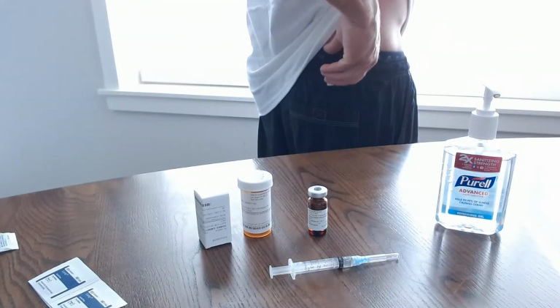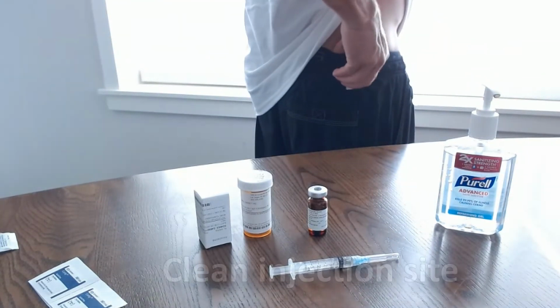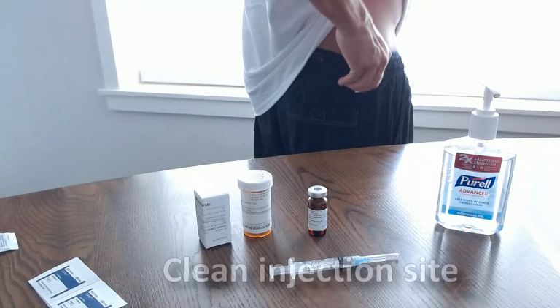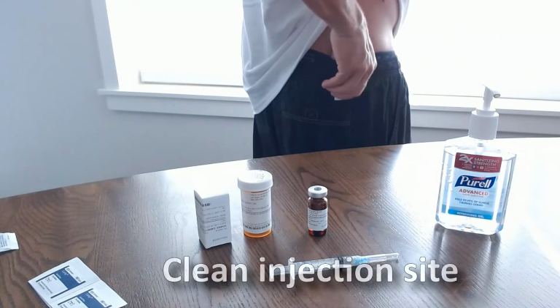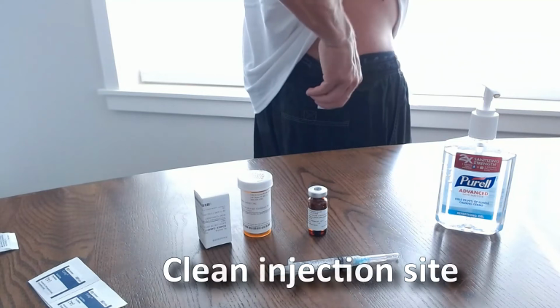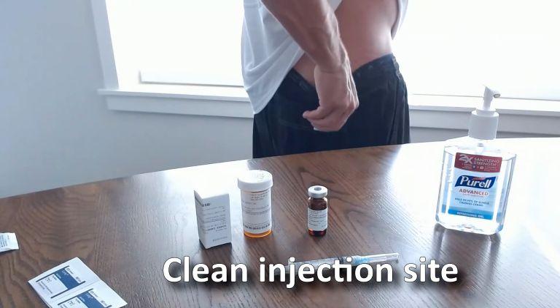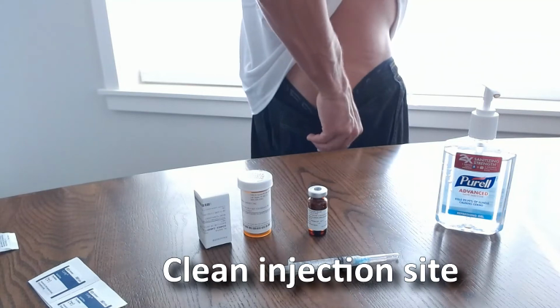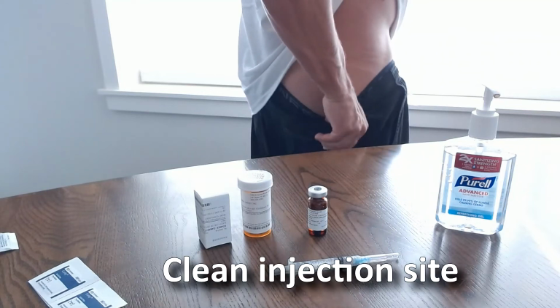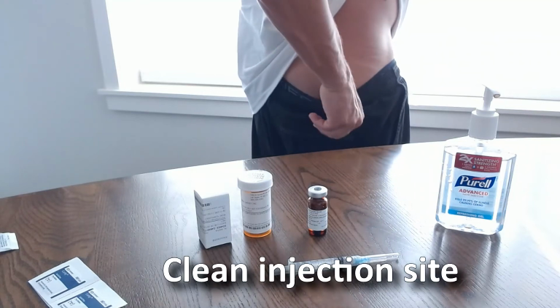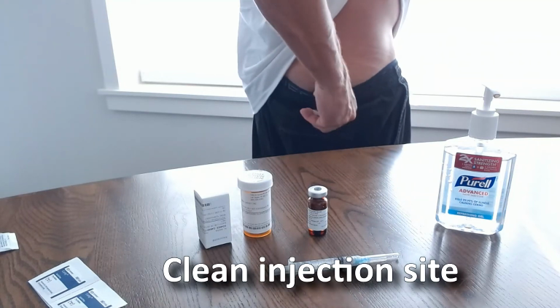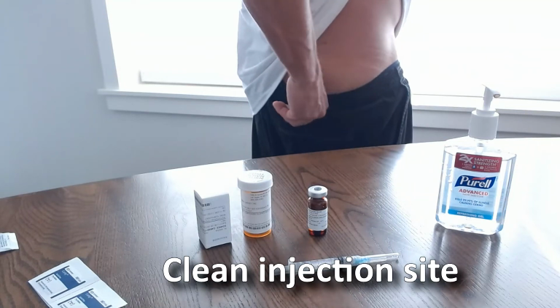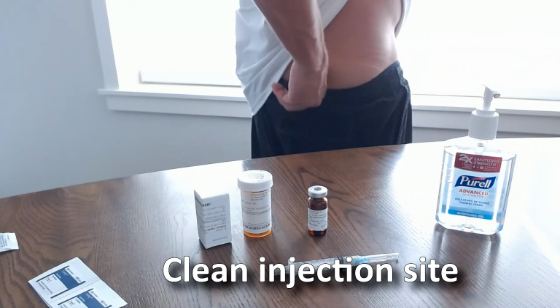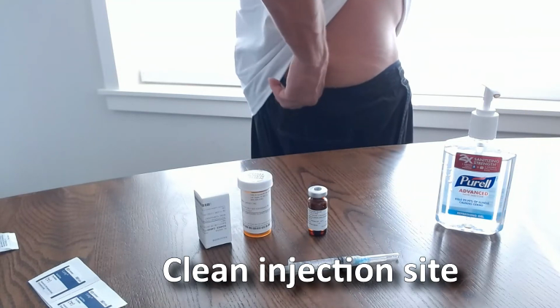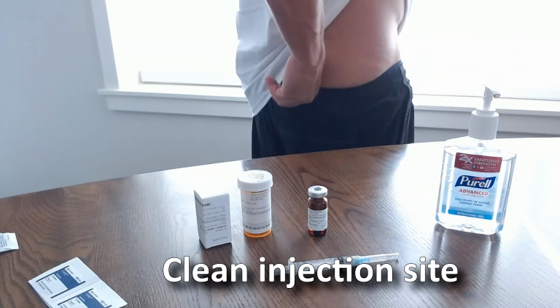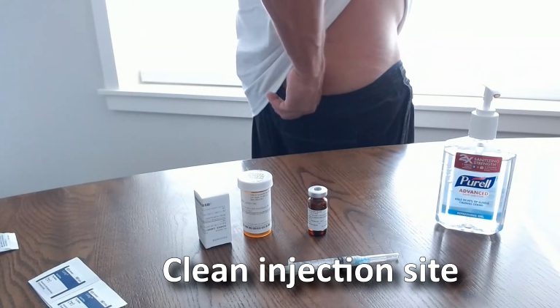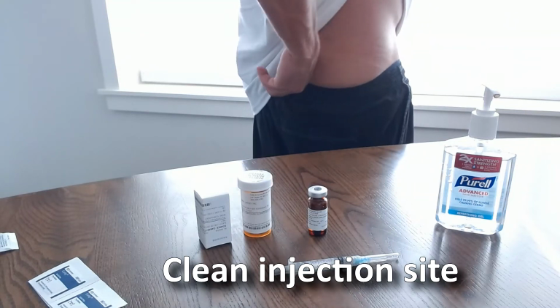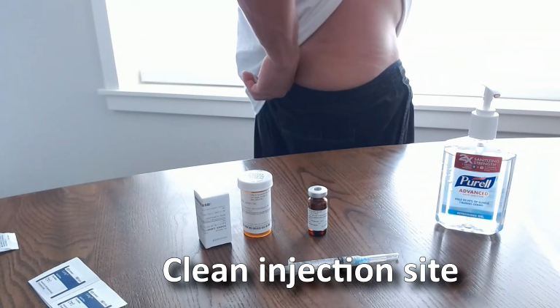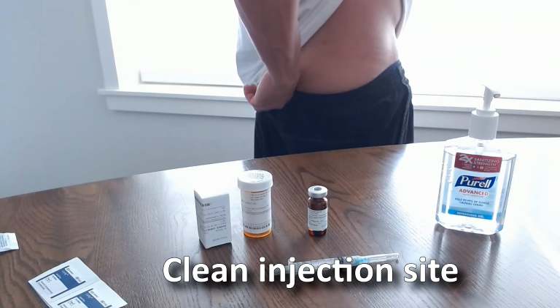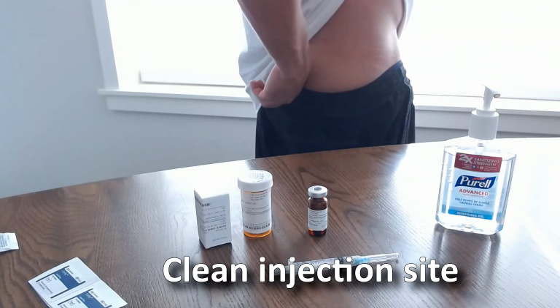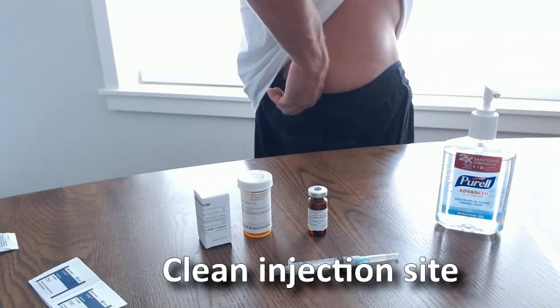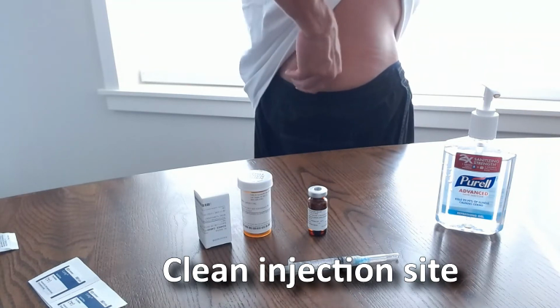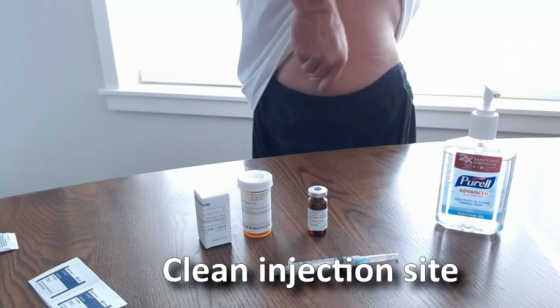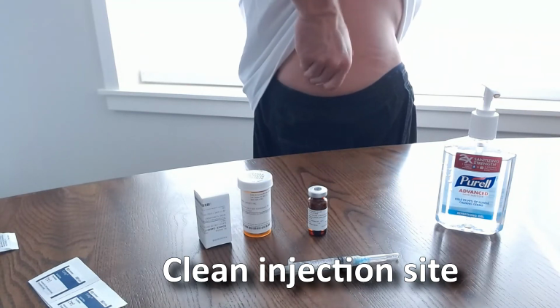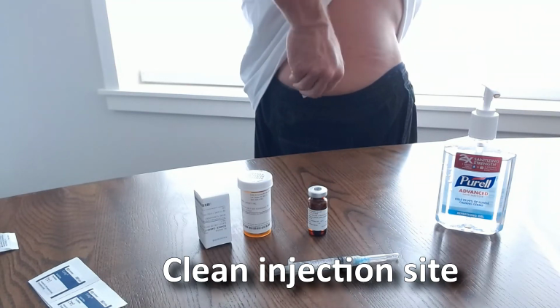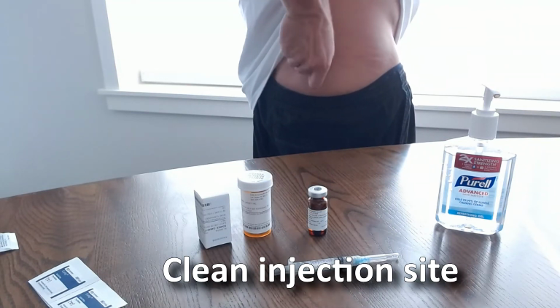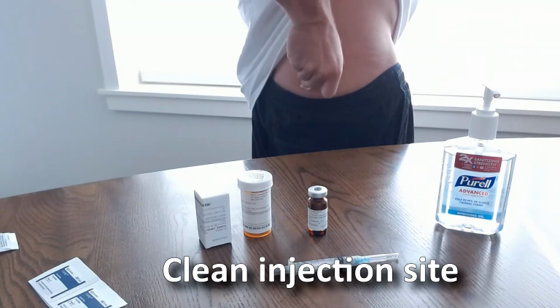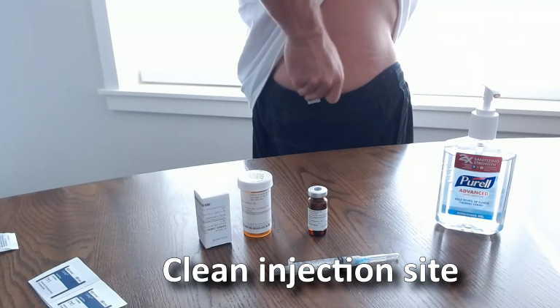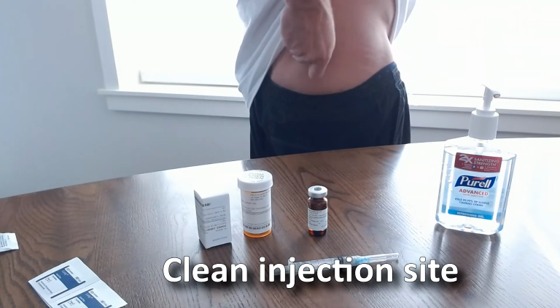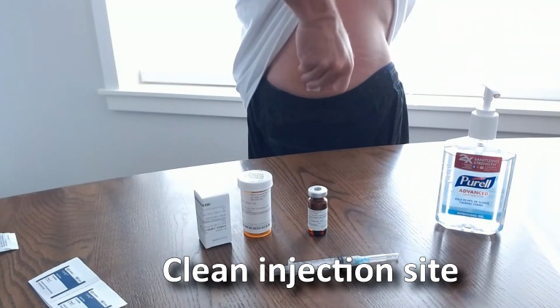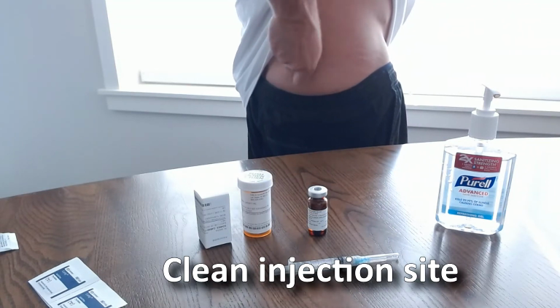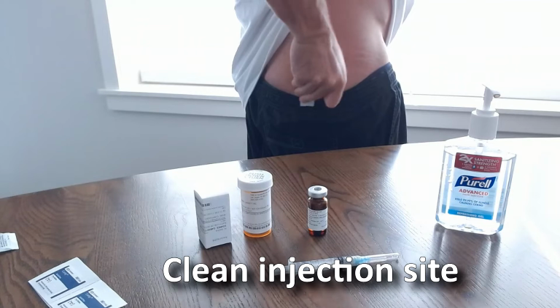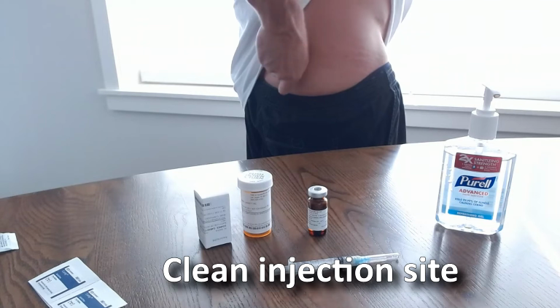Prepare your injection site by cleaning it with an alcohol prep pad. Circling outward is a good technique.